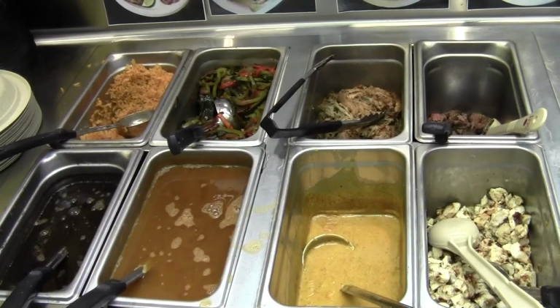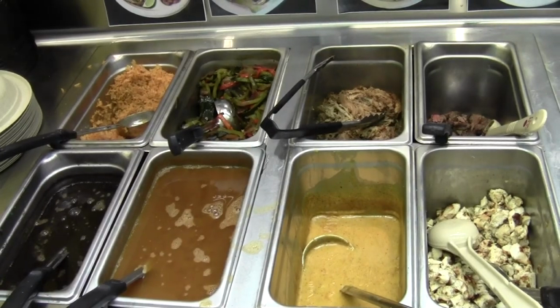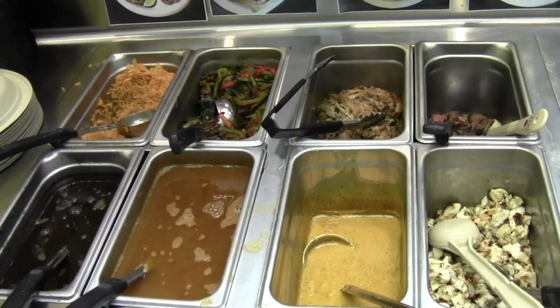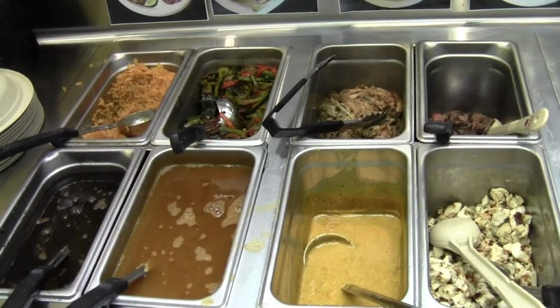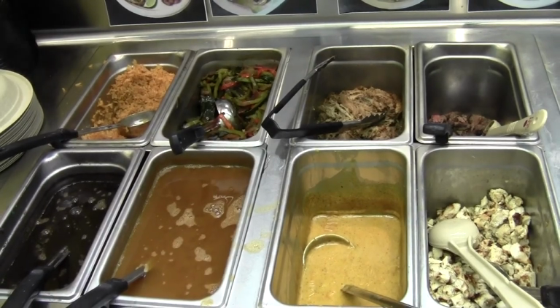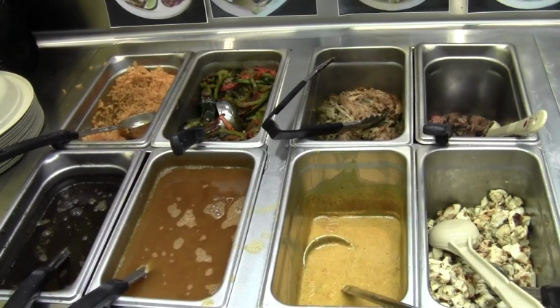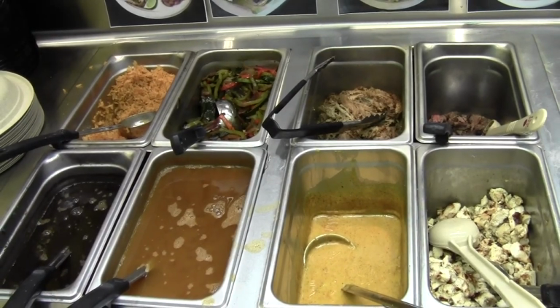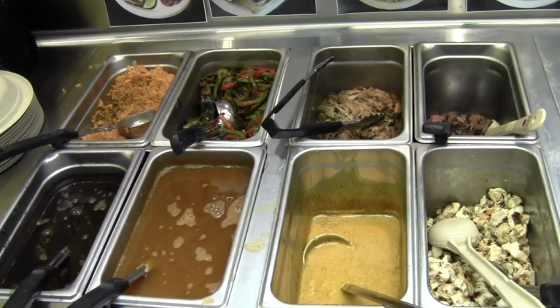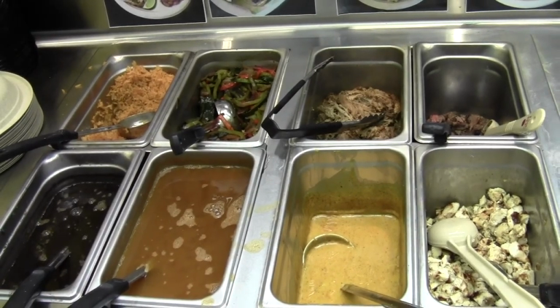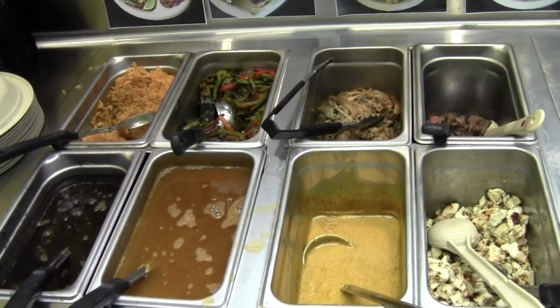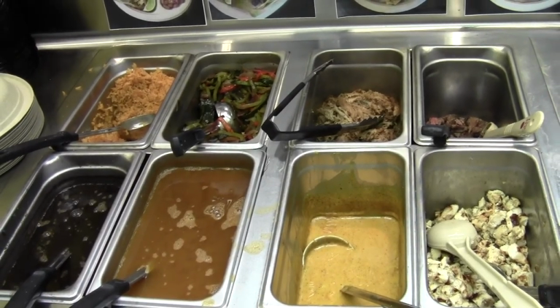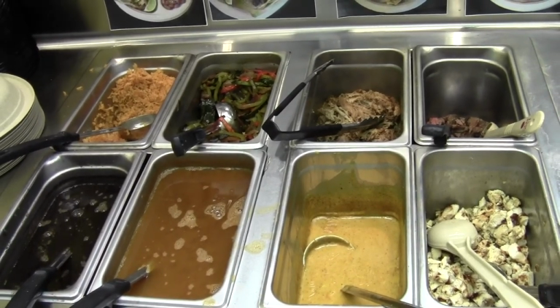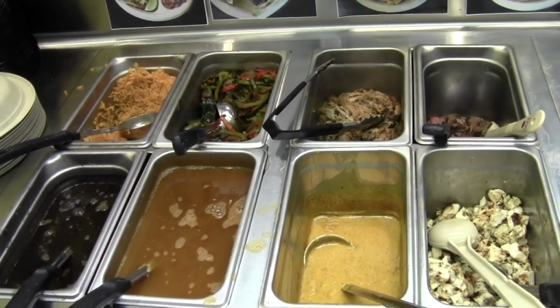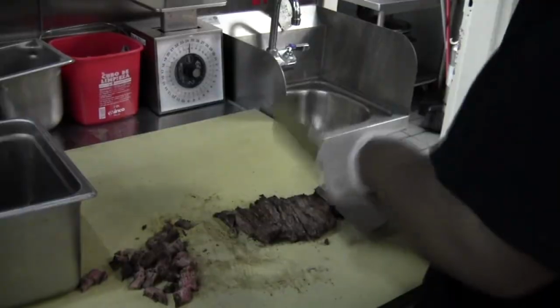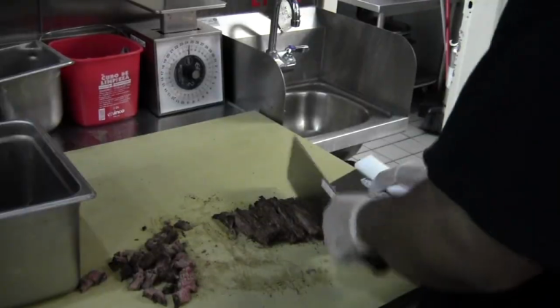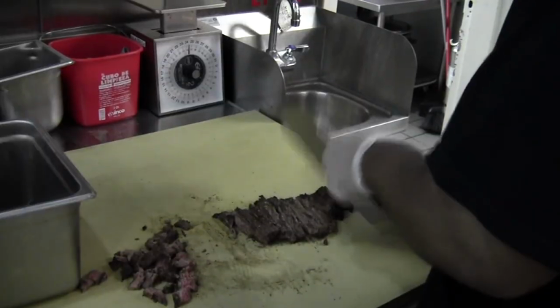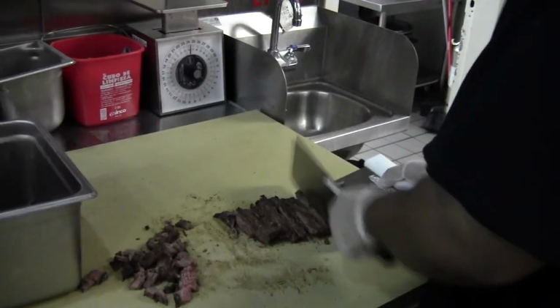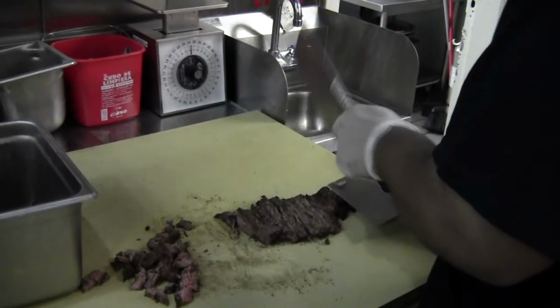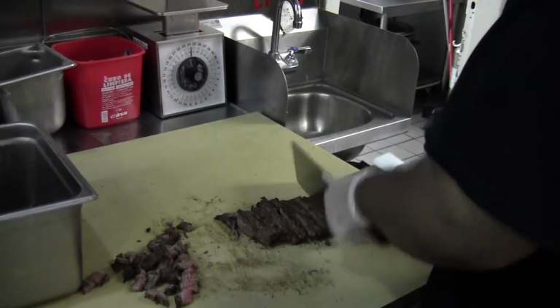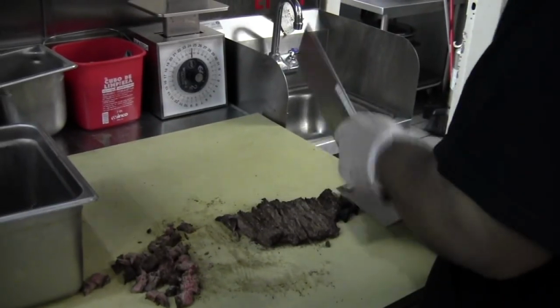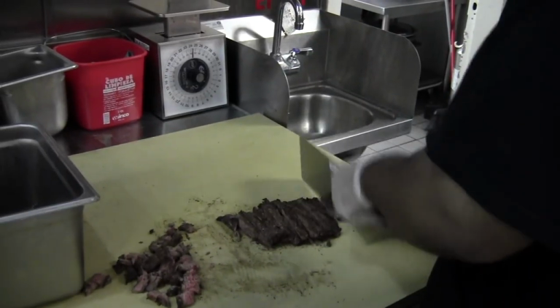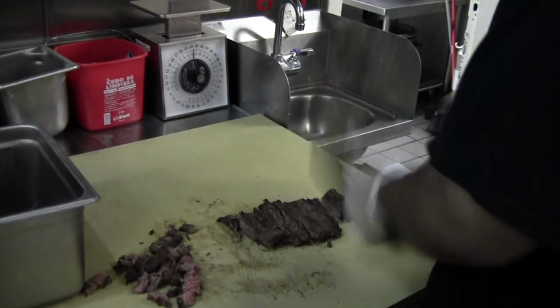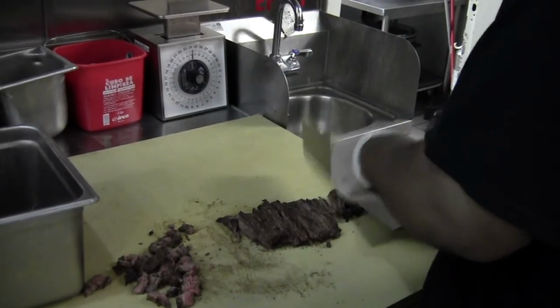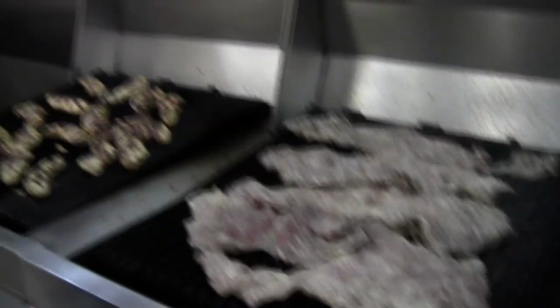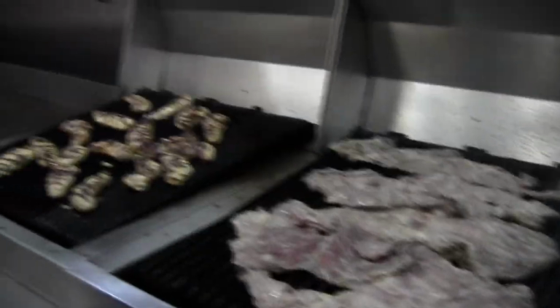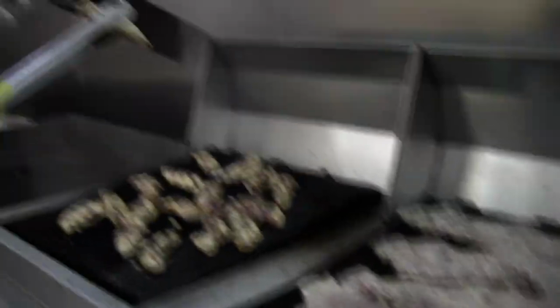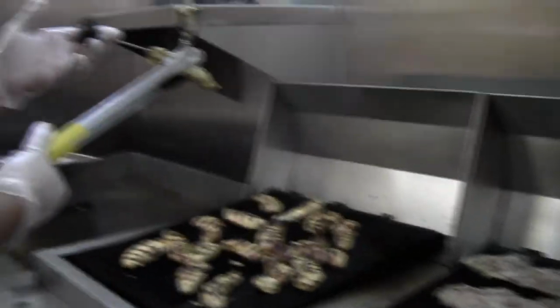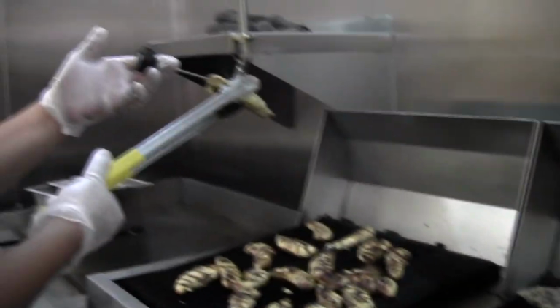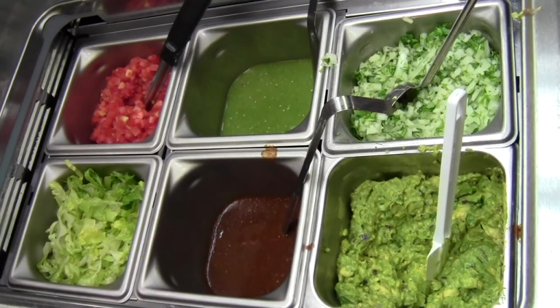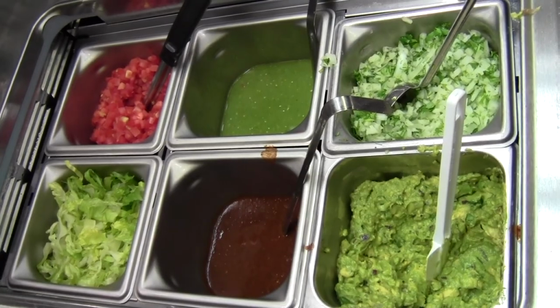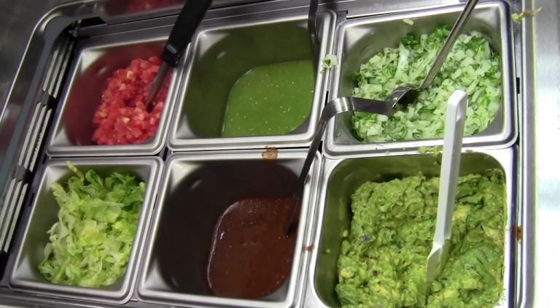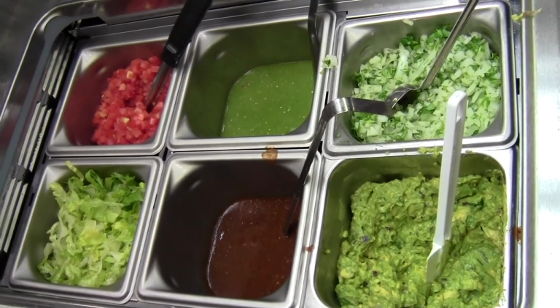You can choose from their fire-grilled chicken, their all-natural steak, their slow-roasted carnitas, or their farm-fresh veggies.